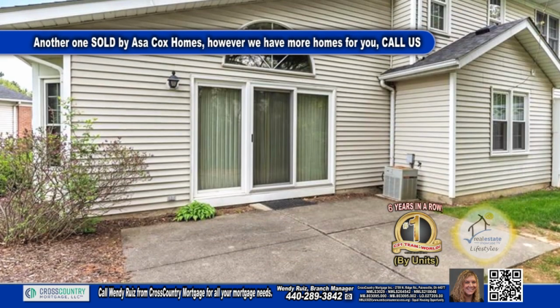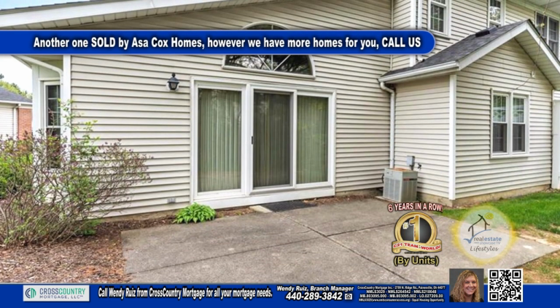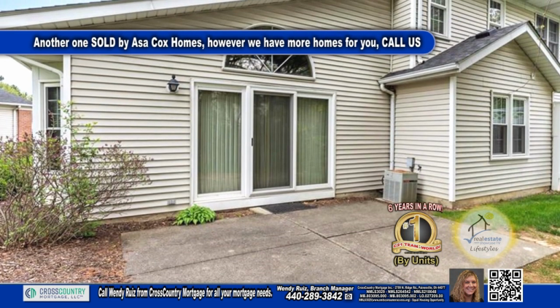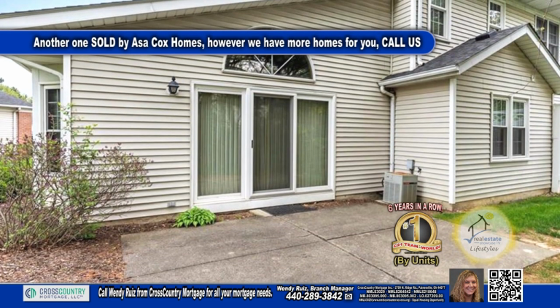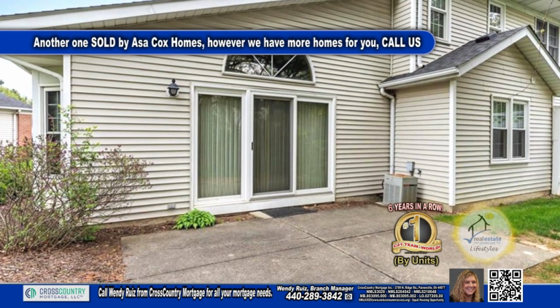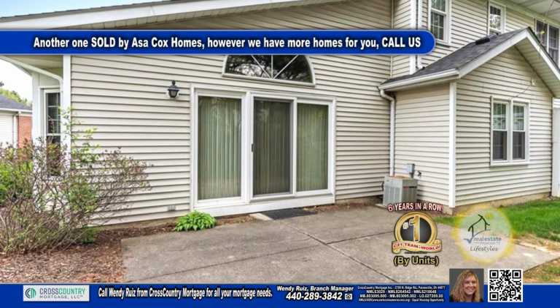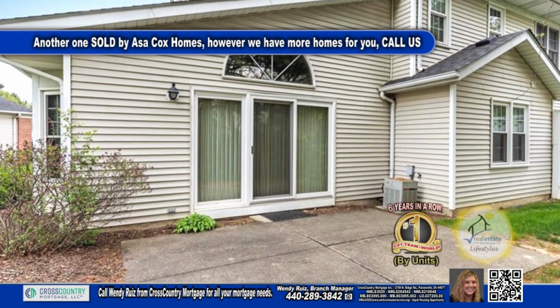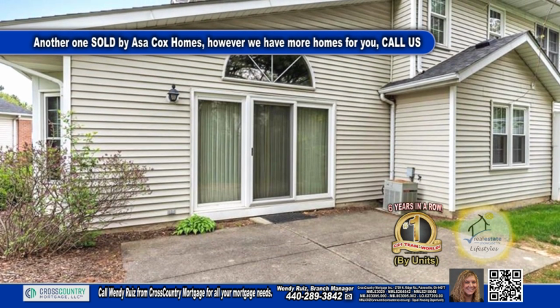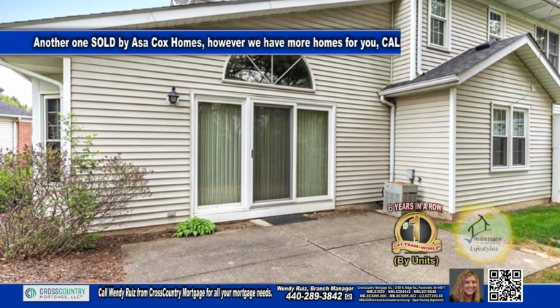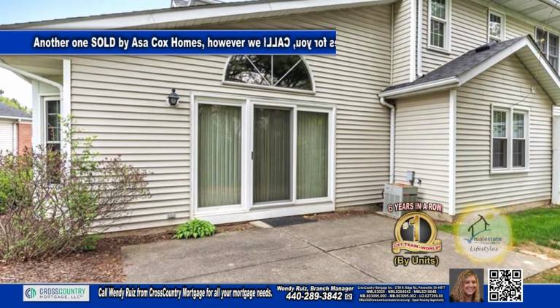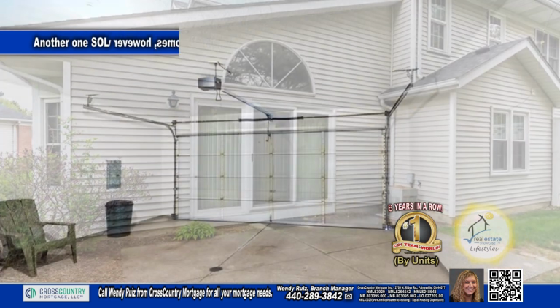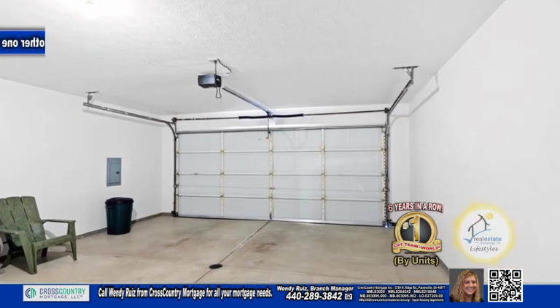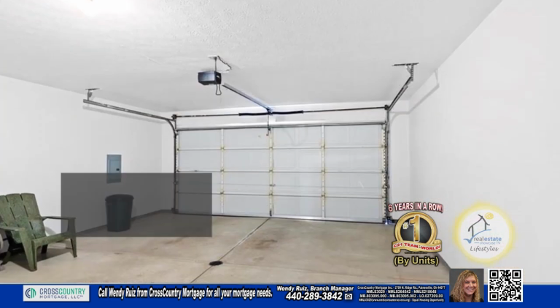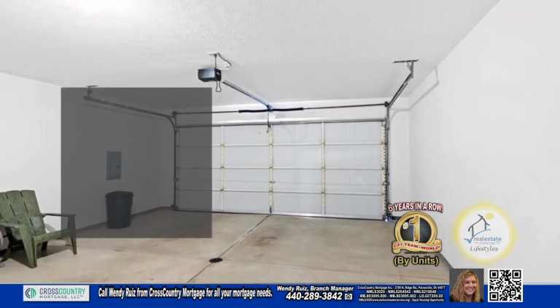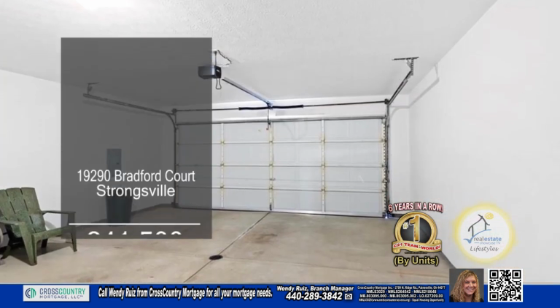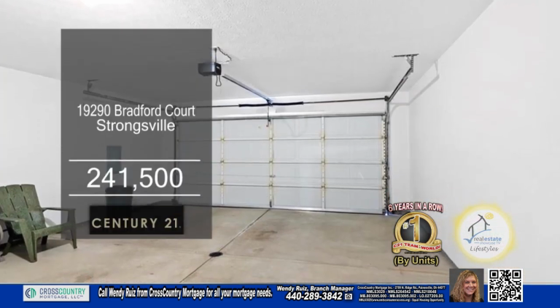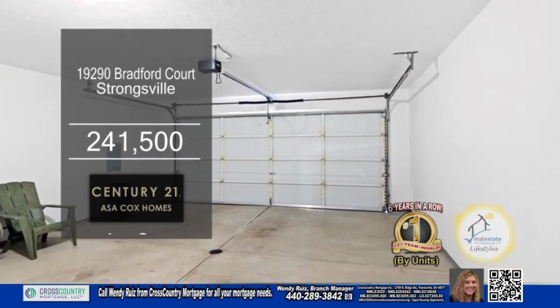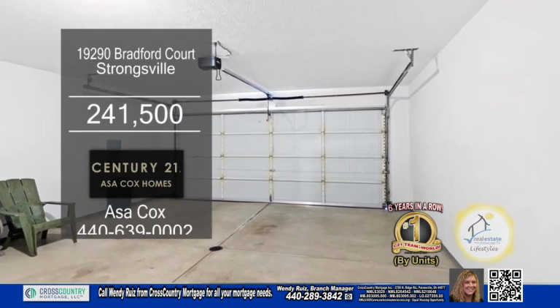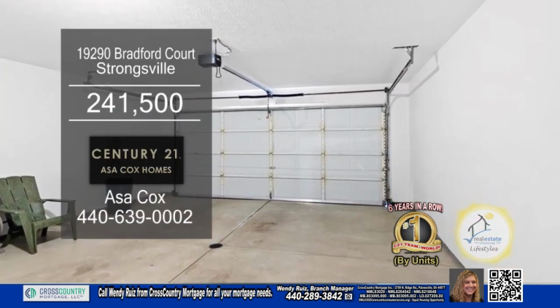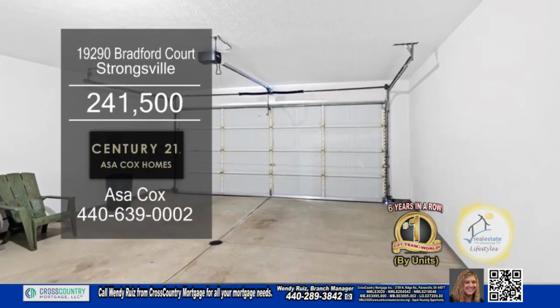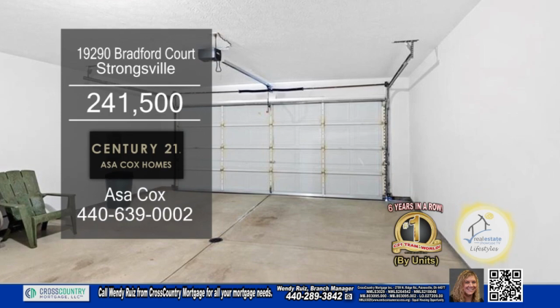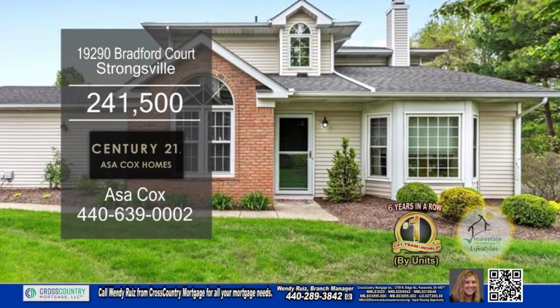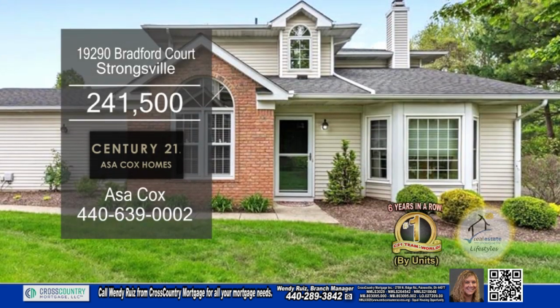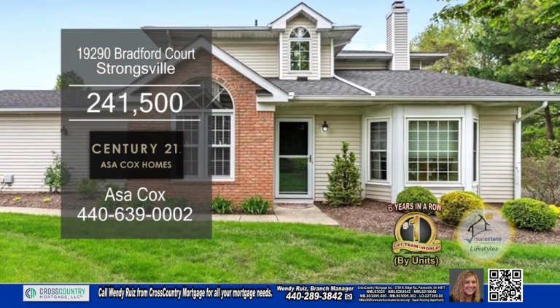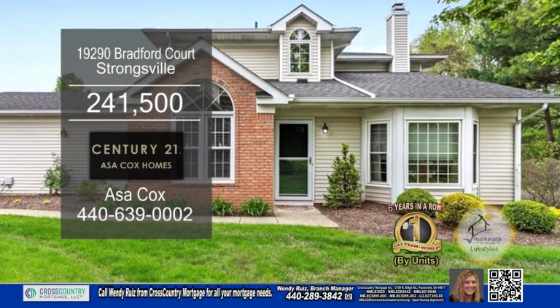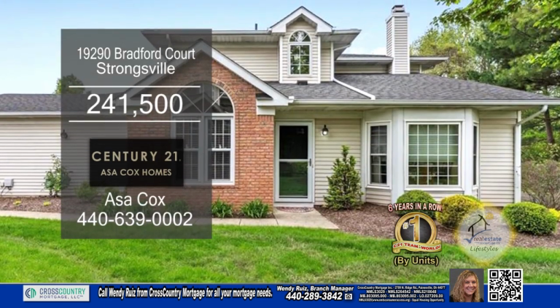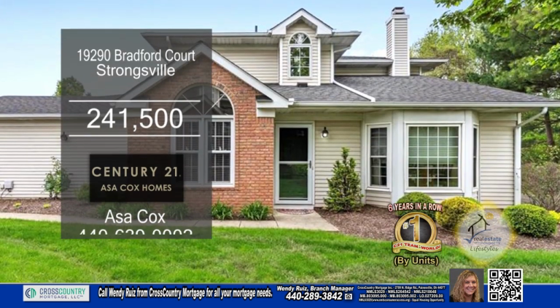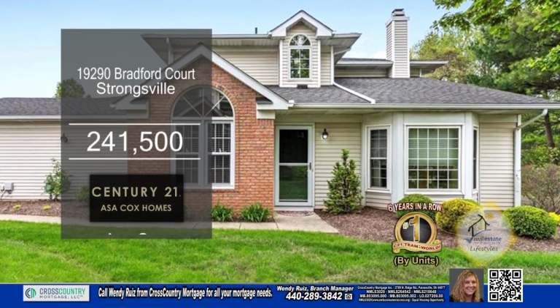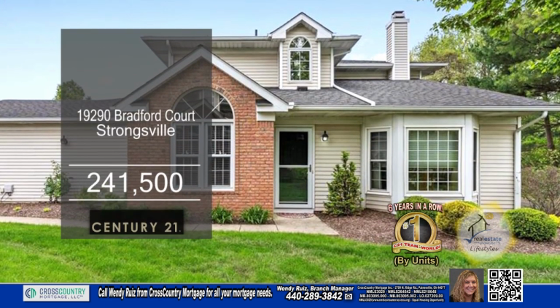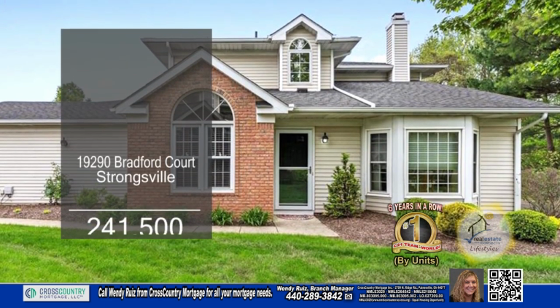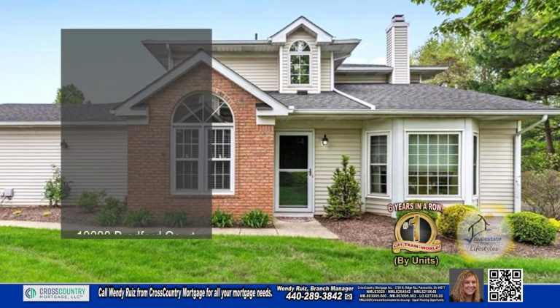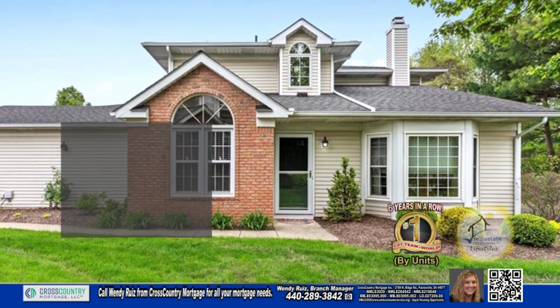Outside you'll find a patio and there's an attached two-car garage. This condo is close to shopping, dining and more.